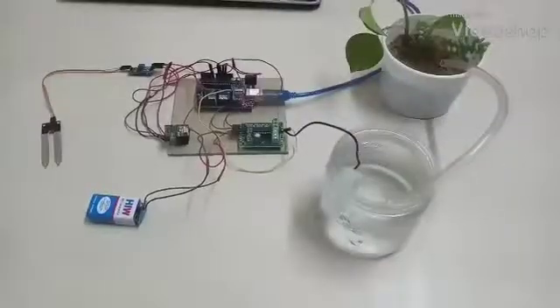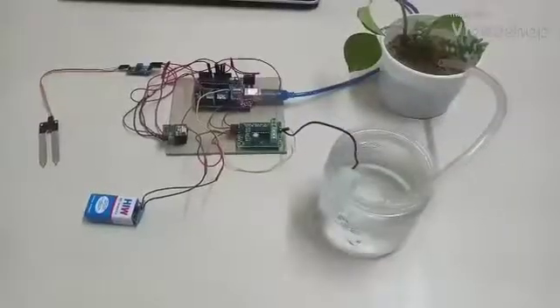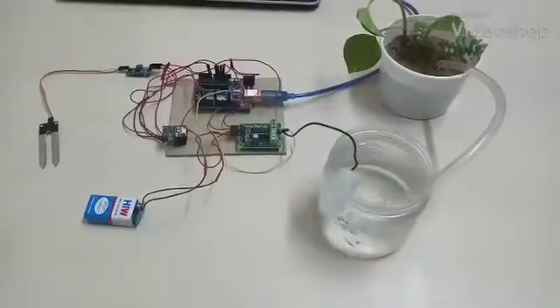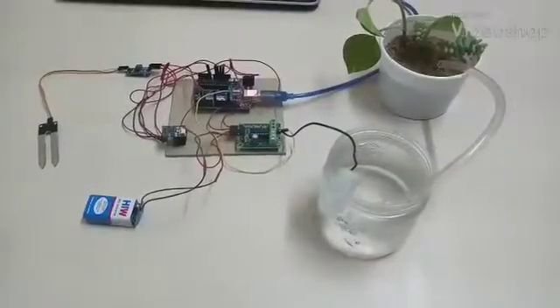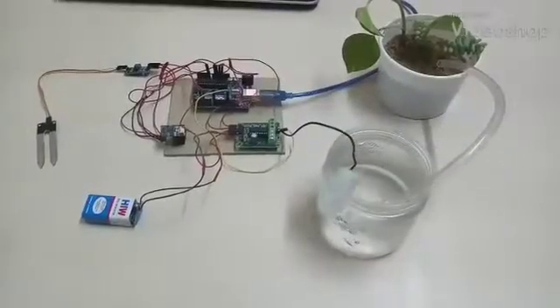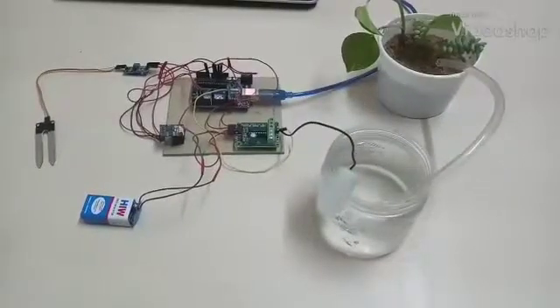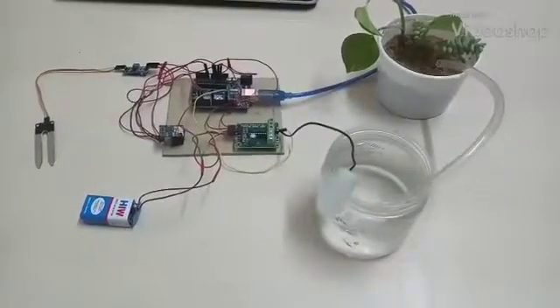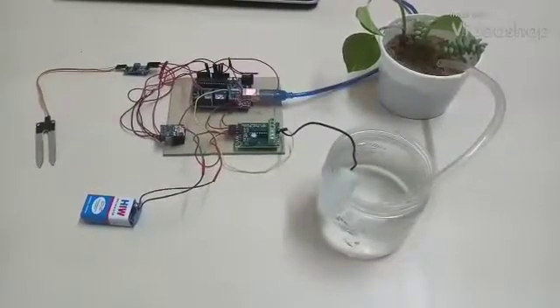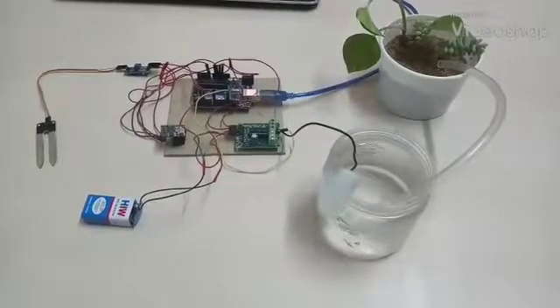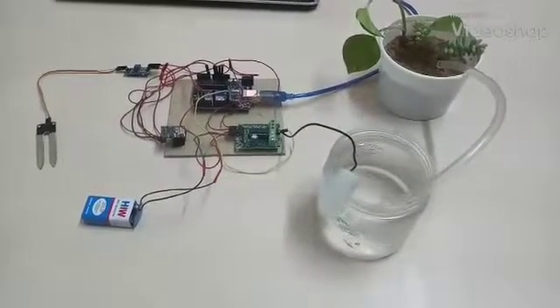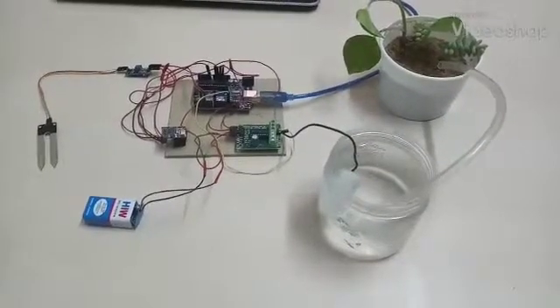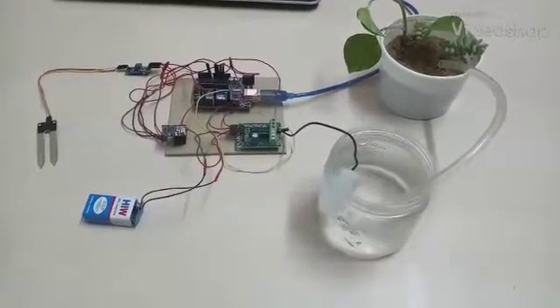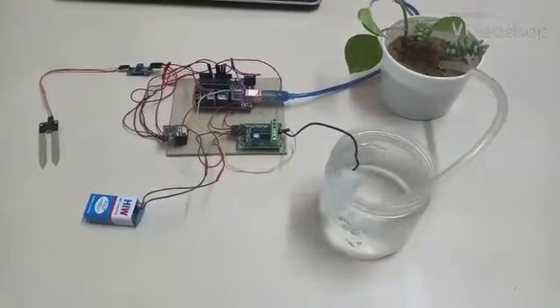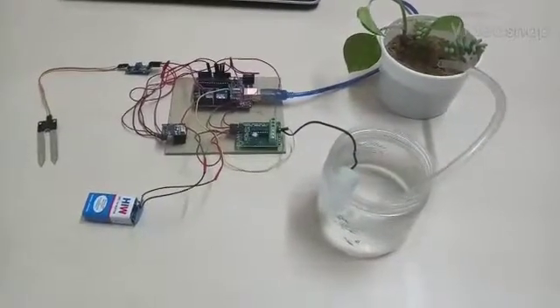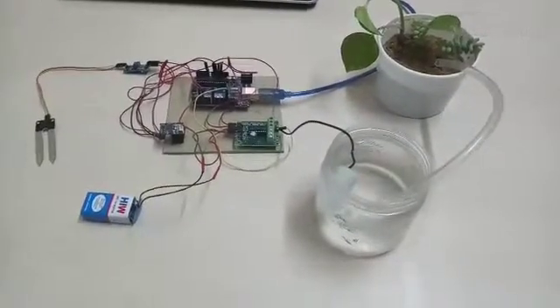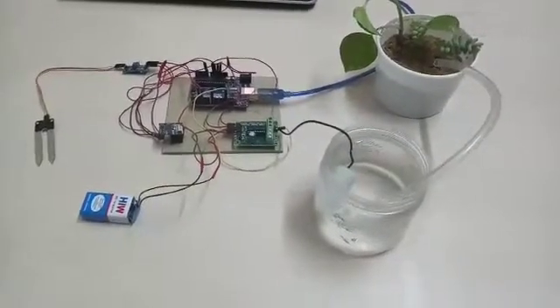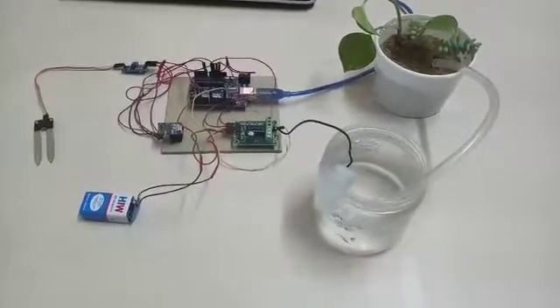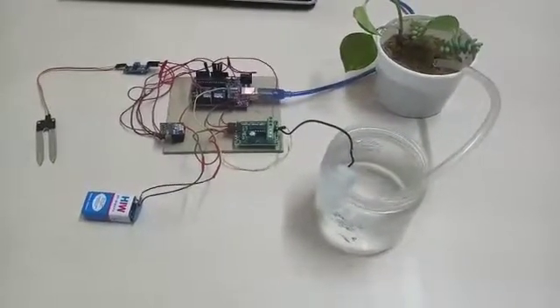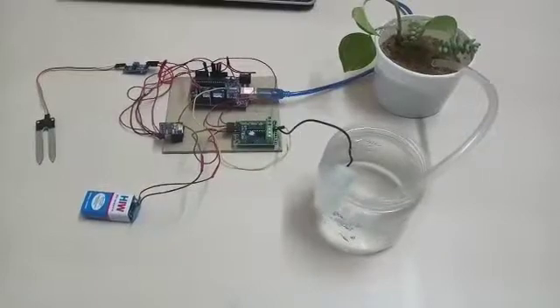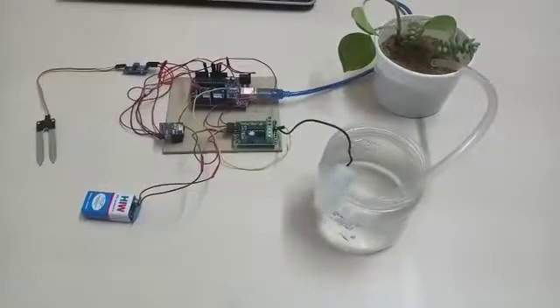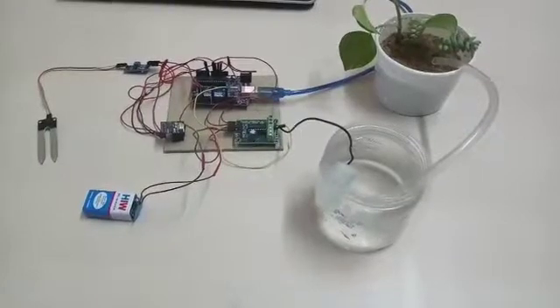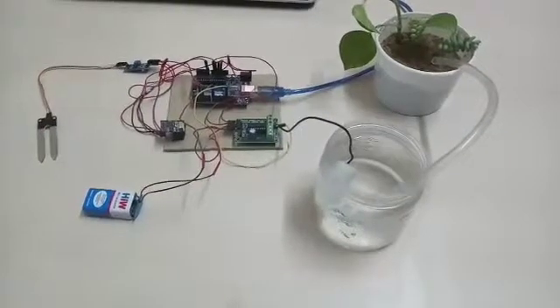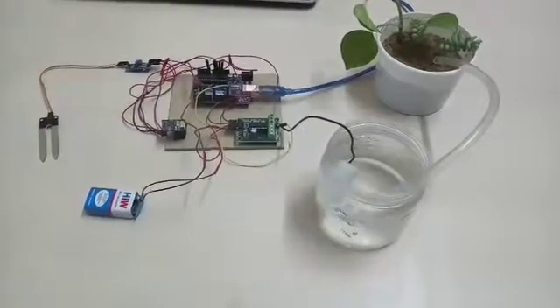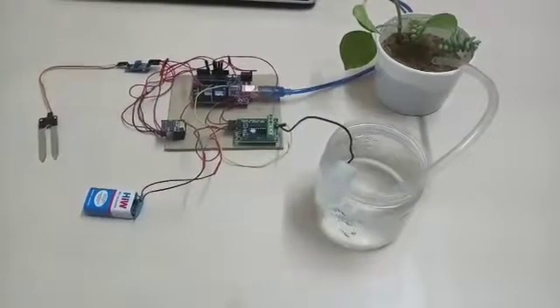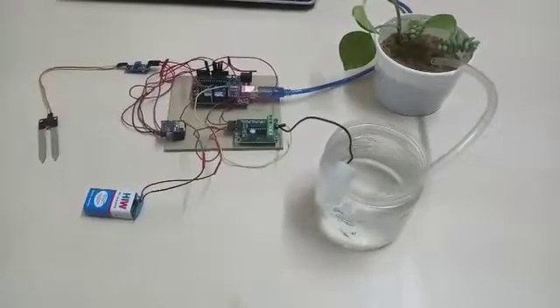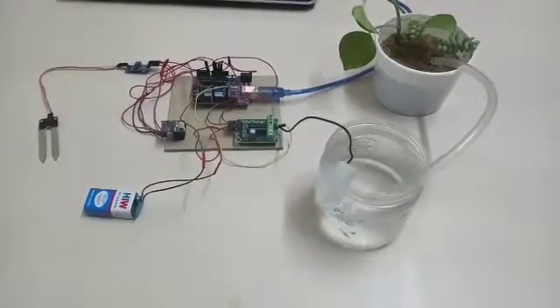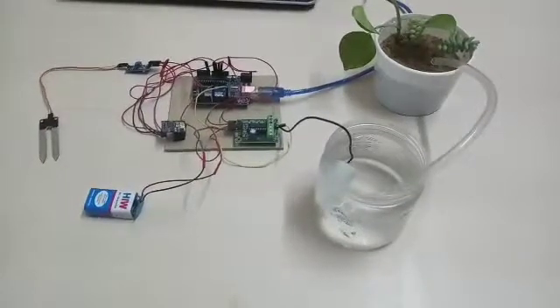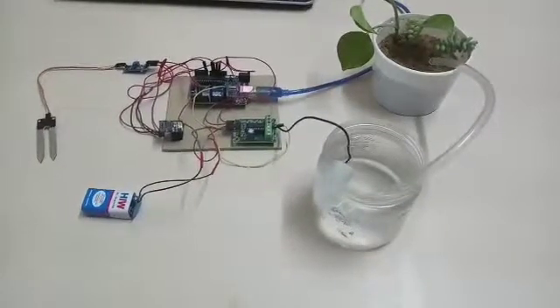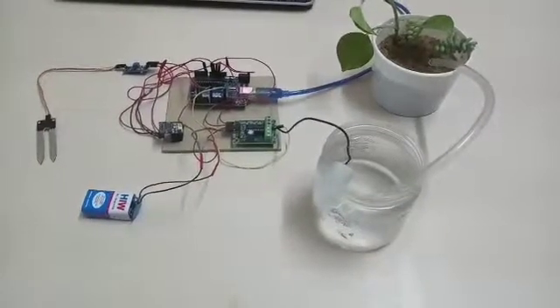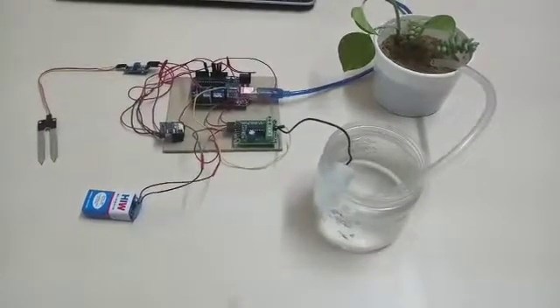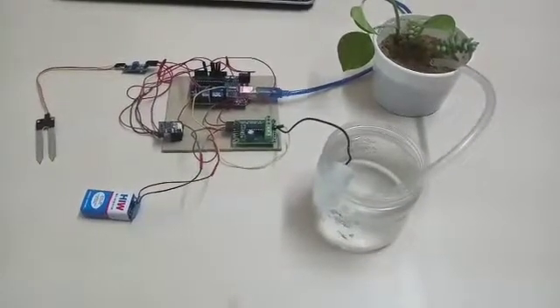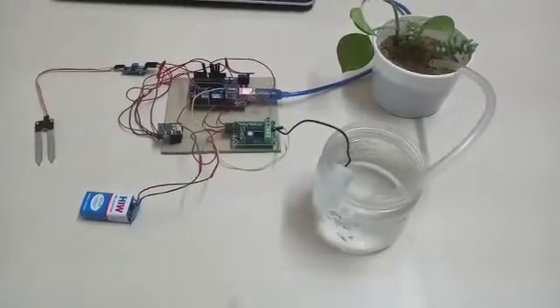Hi guys, my name is Aishwarya and I will be demonstrating the smart irrigation project using IoT.